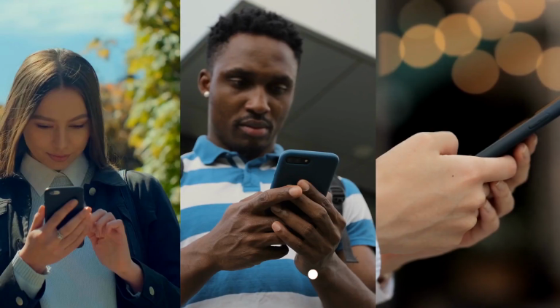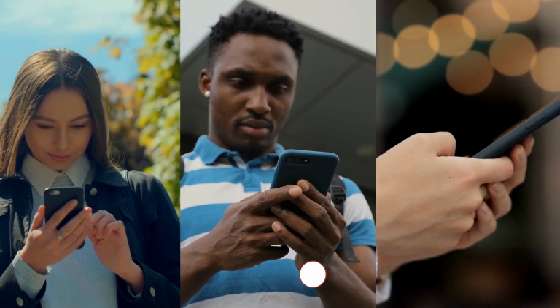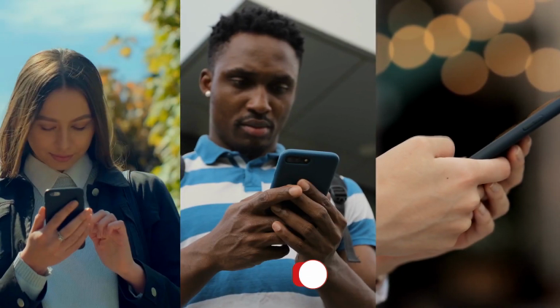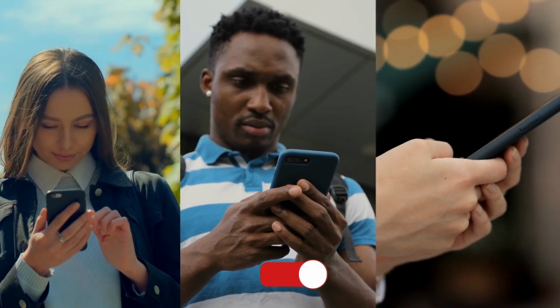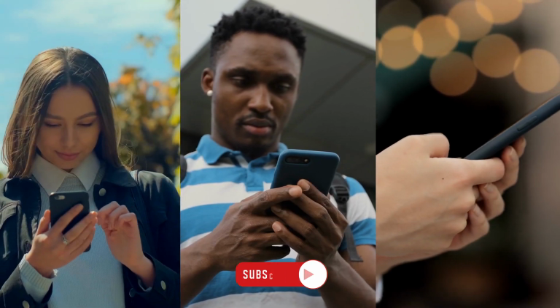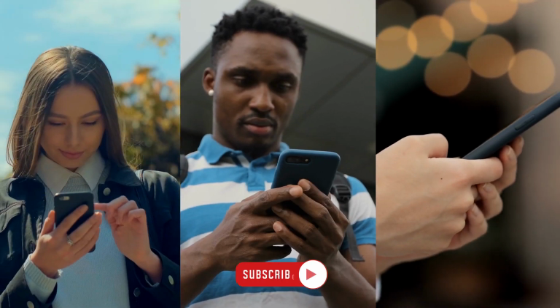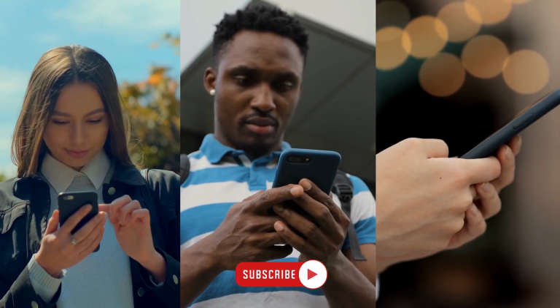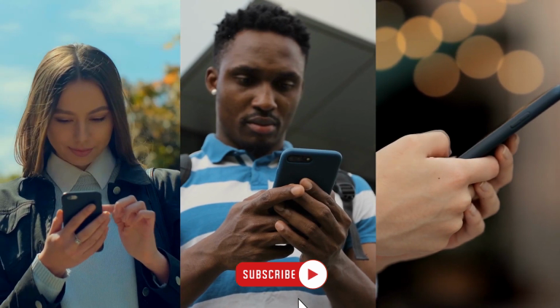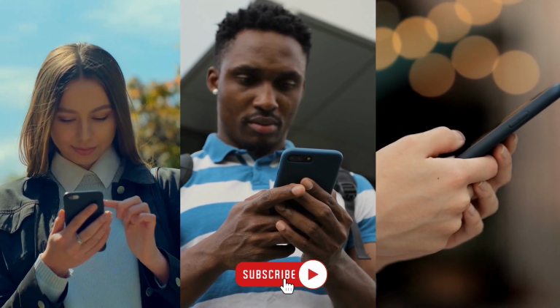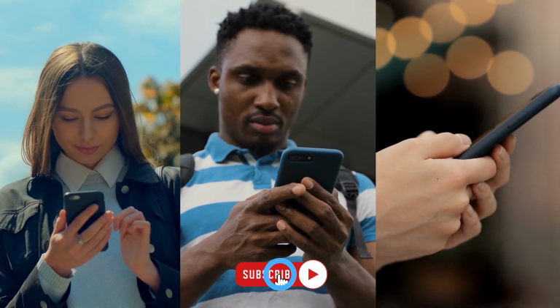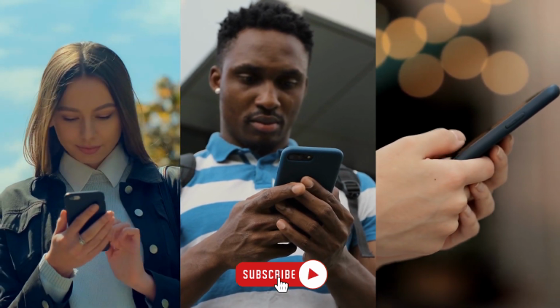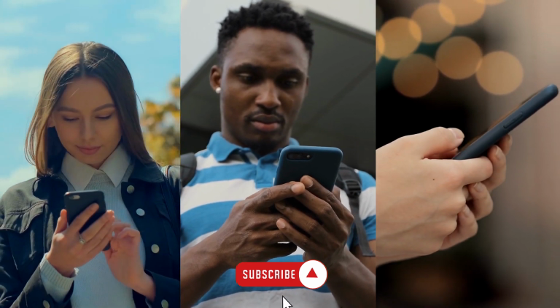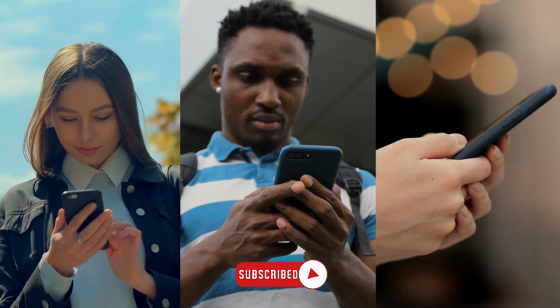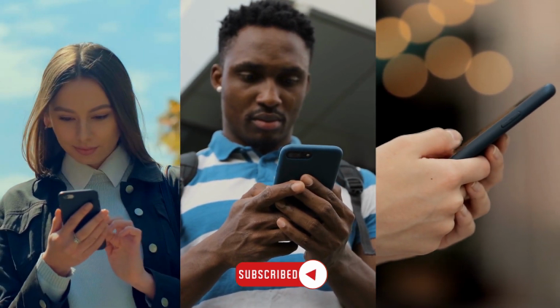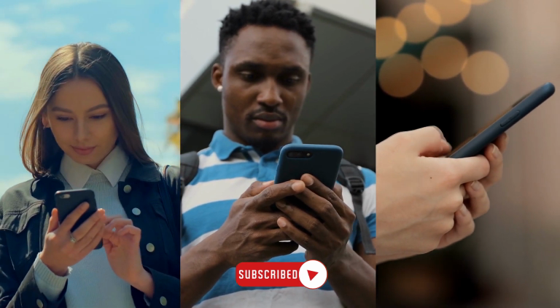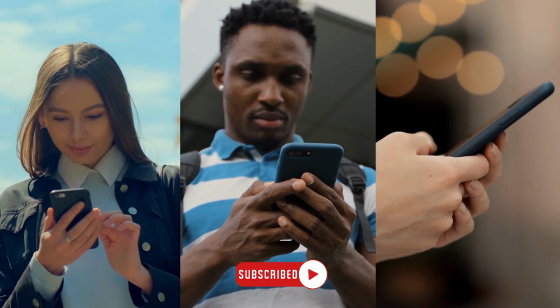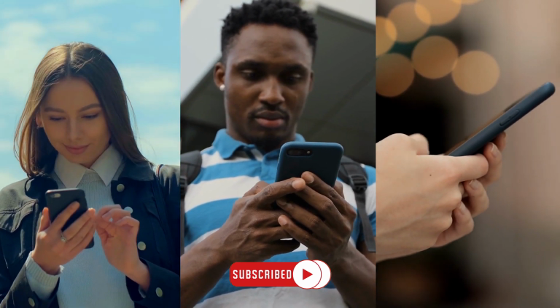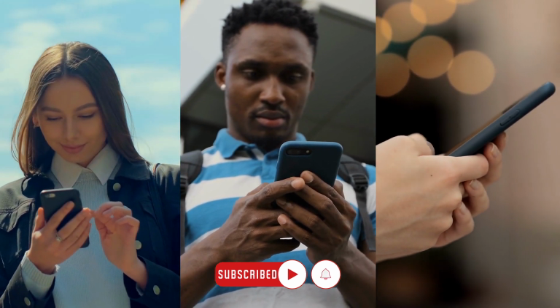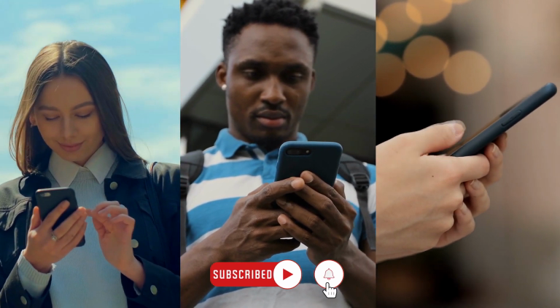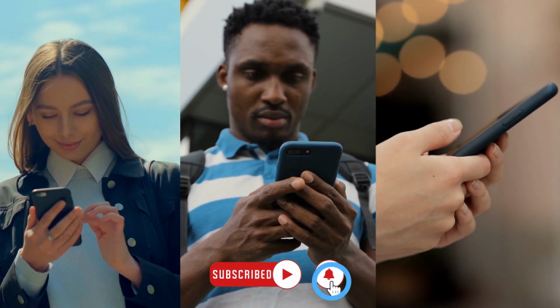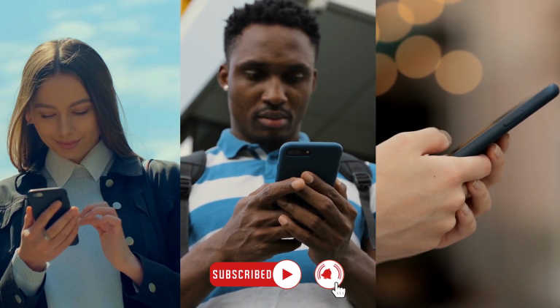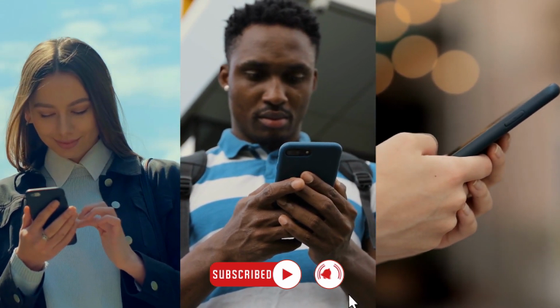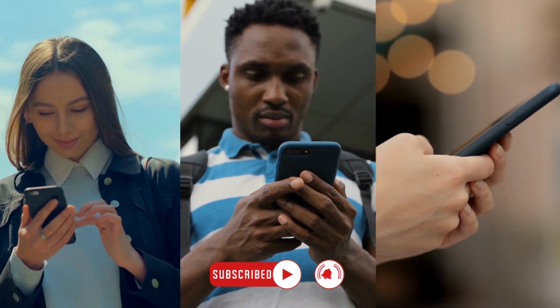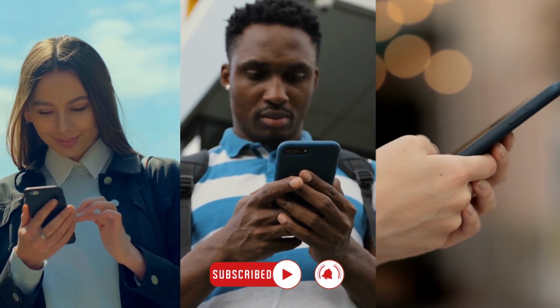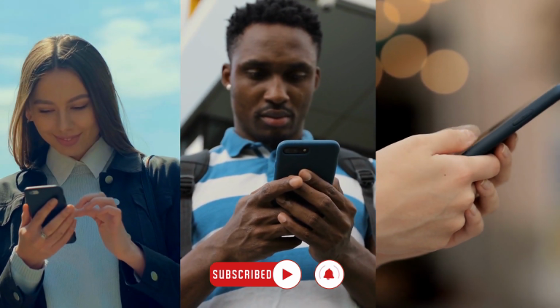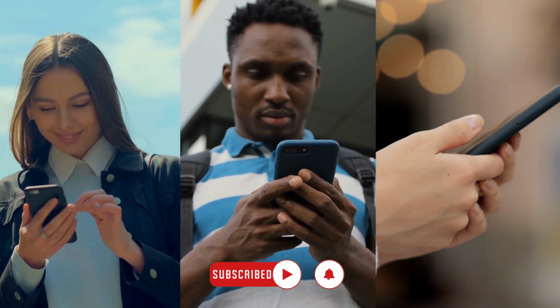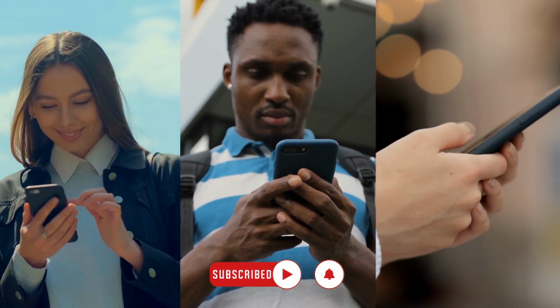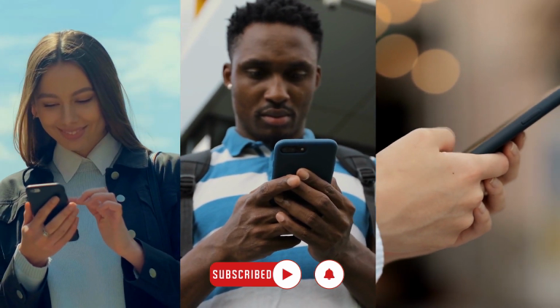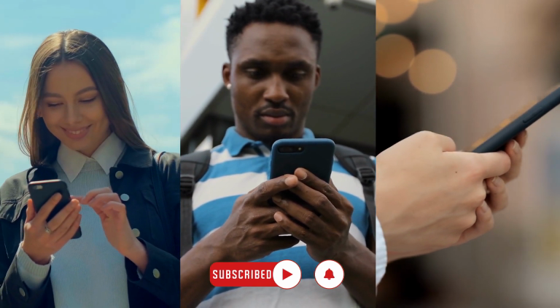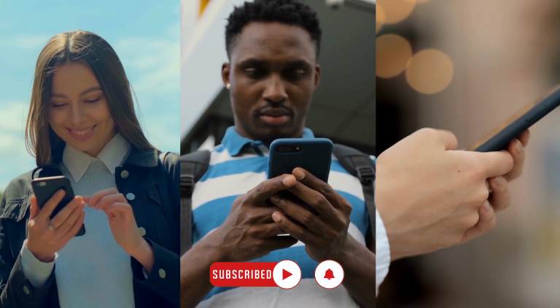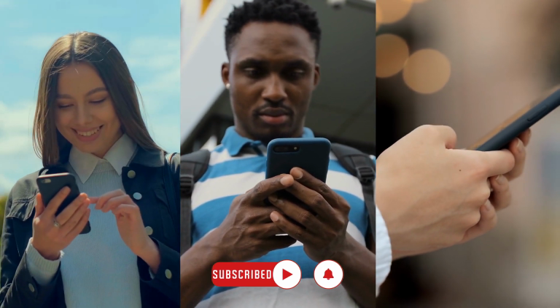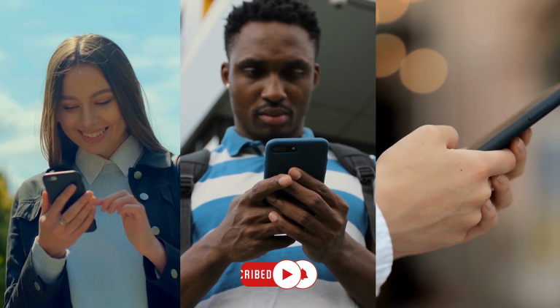So before starting this video, subscribe to our YouTube channel for future updates. Let's get started!